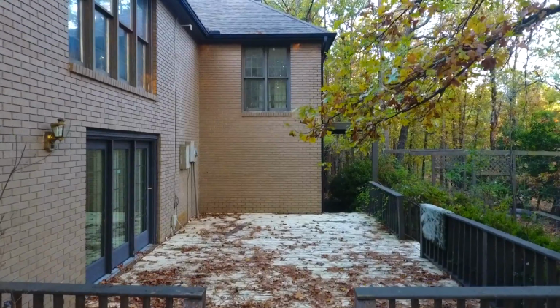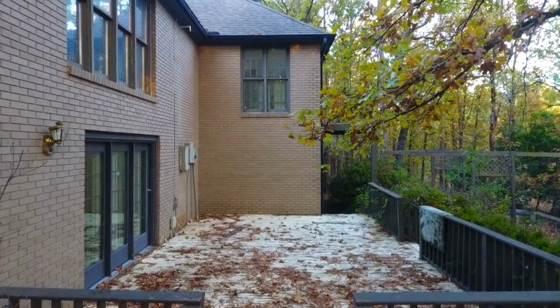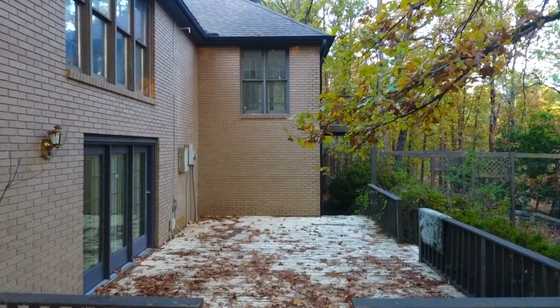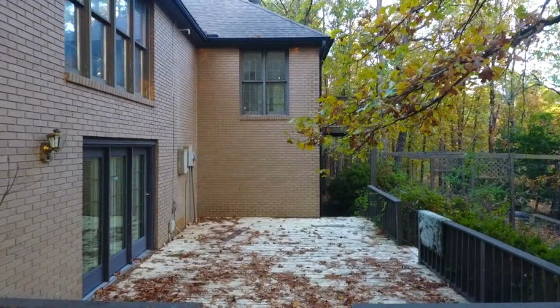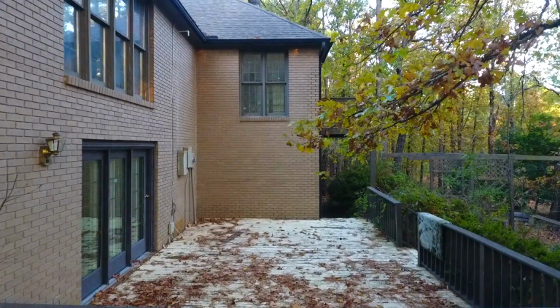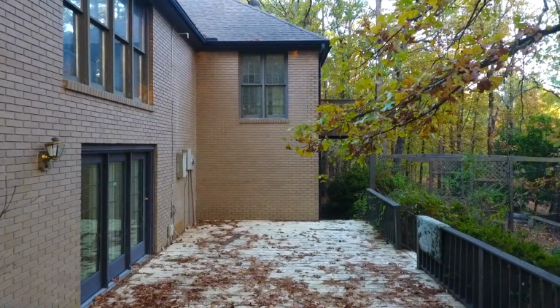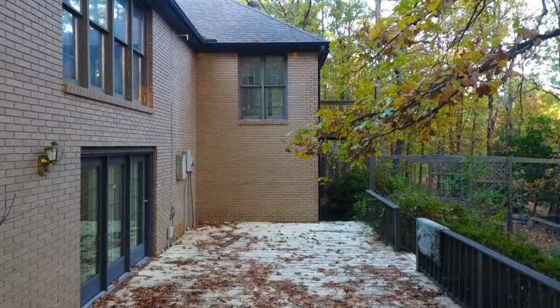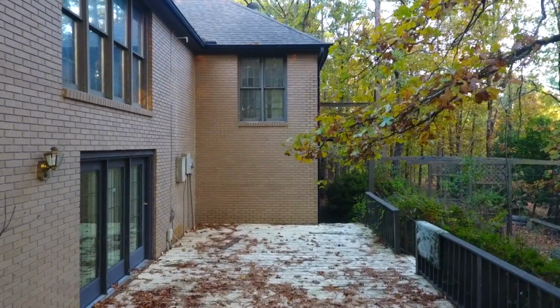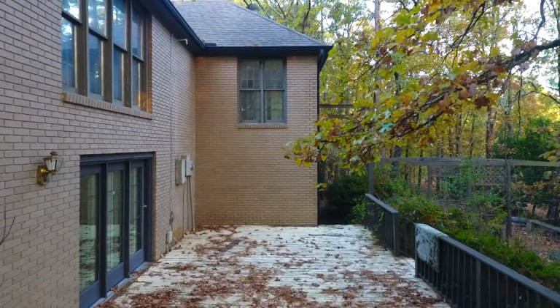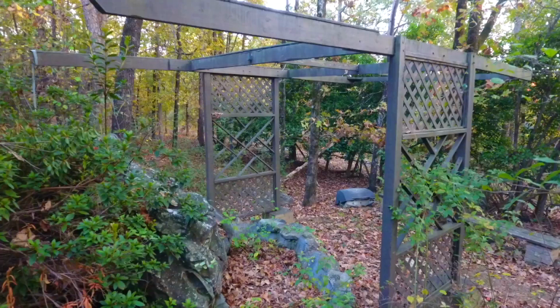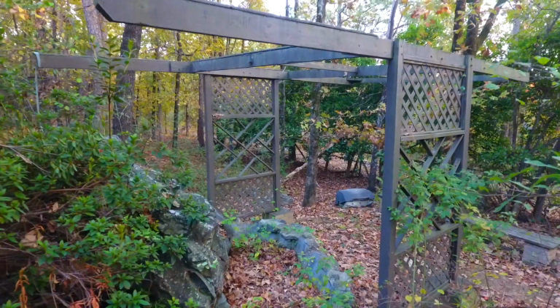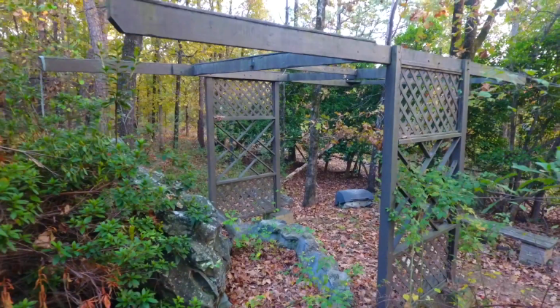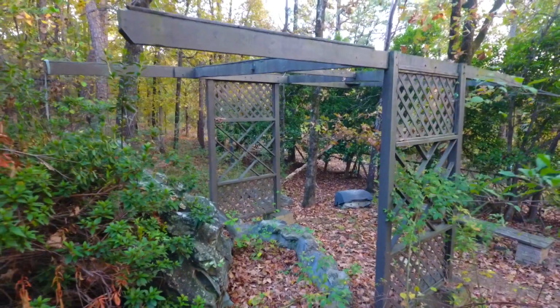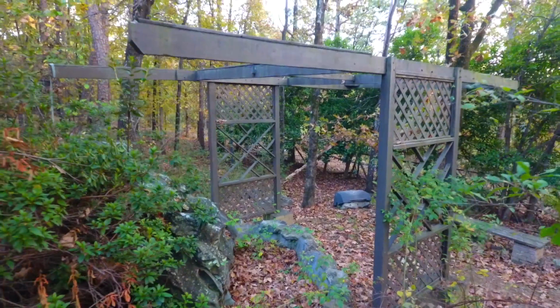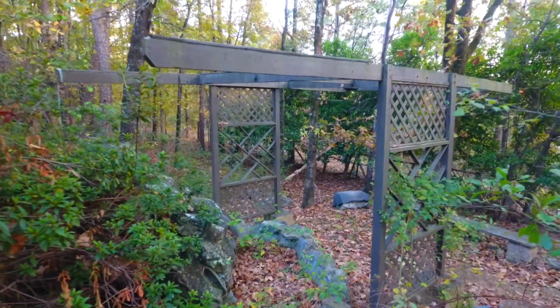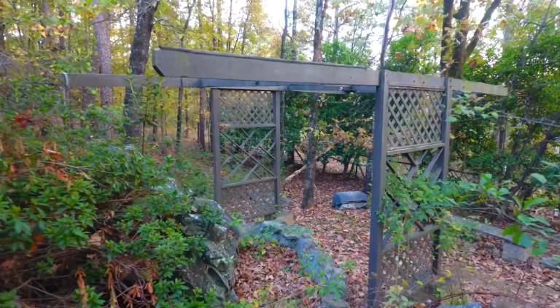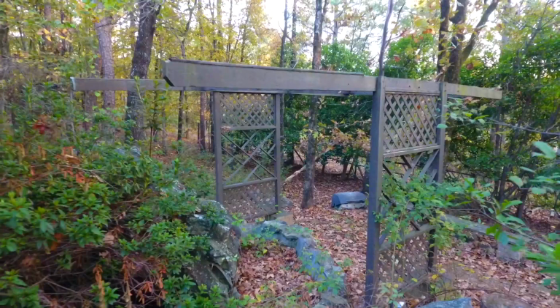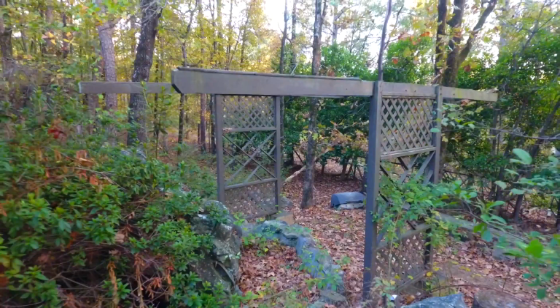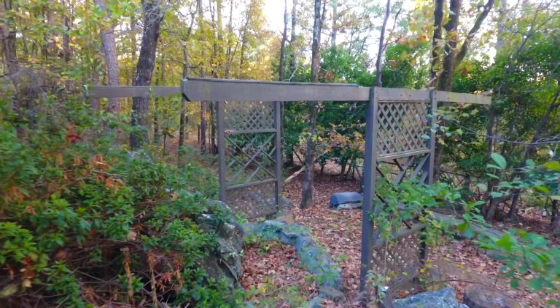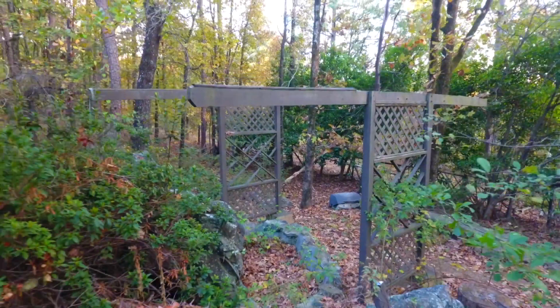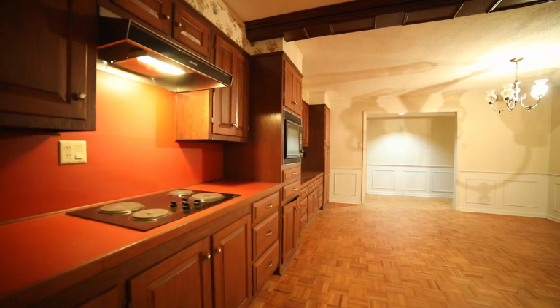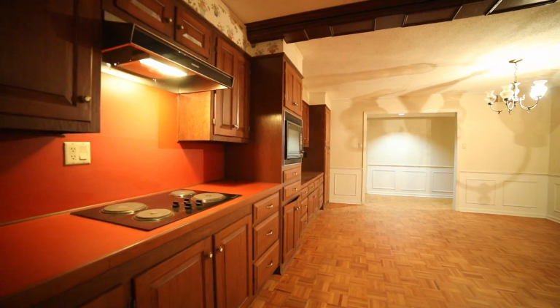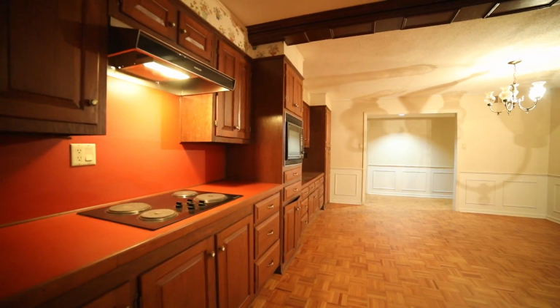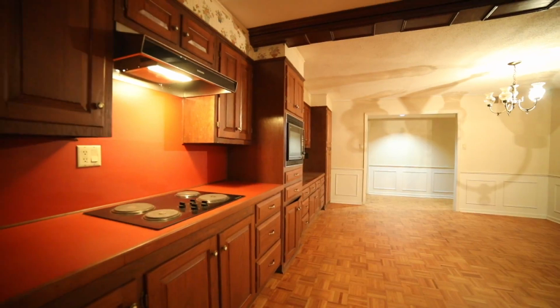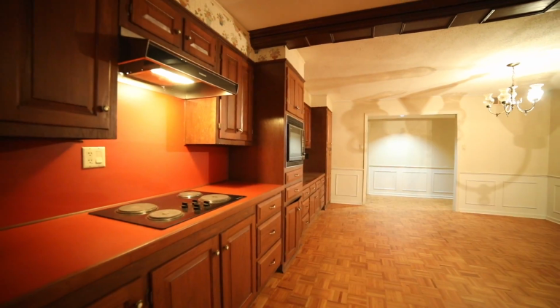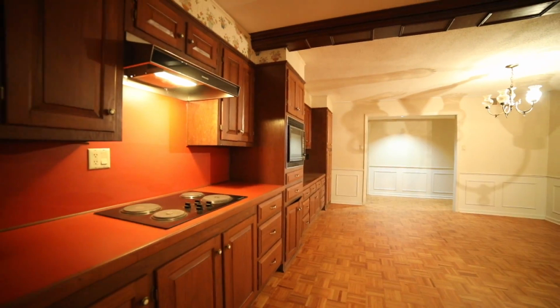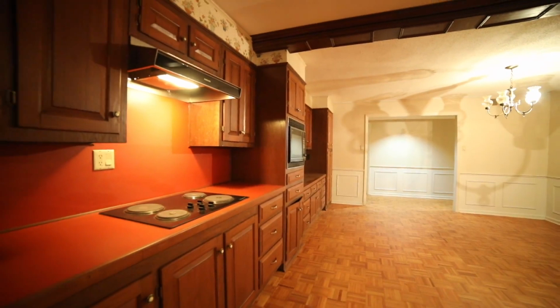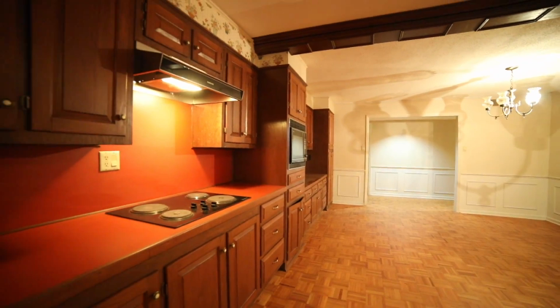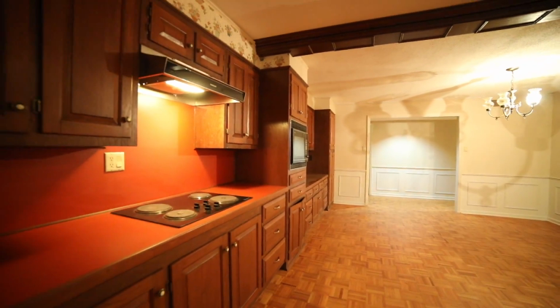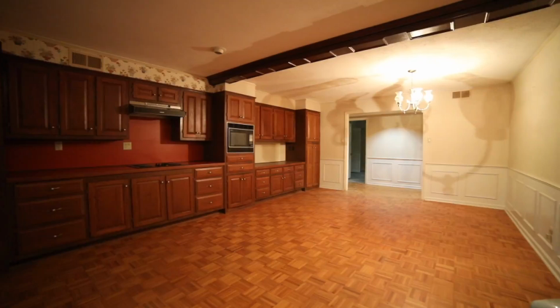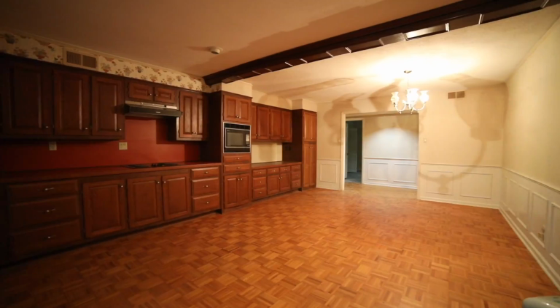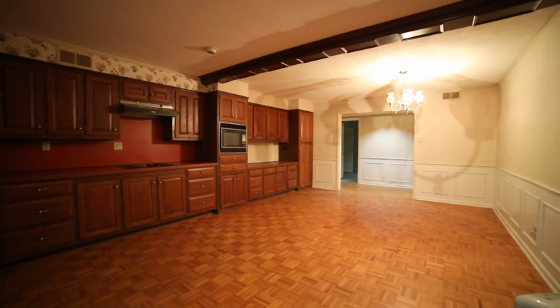Bright, natural lighting and great views. Also, the full basement has a complete second kitchen.